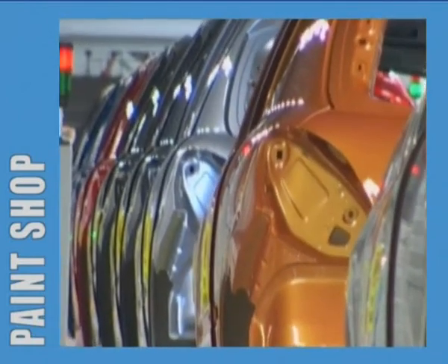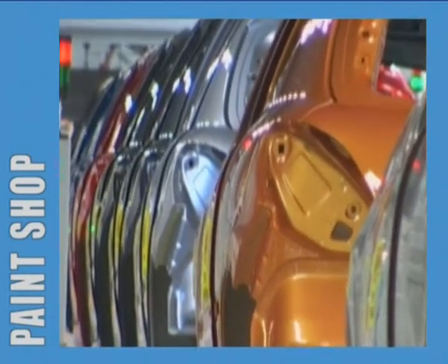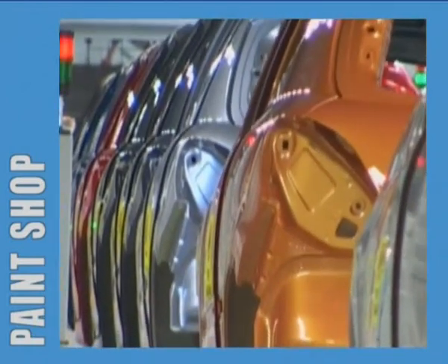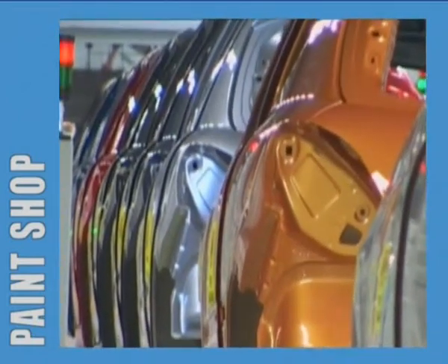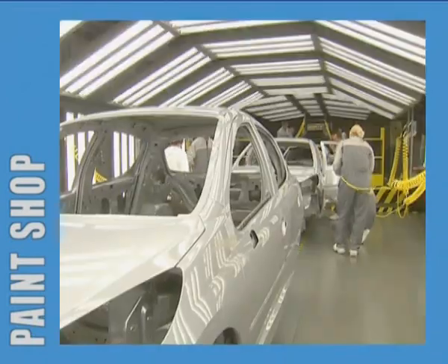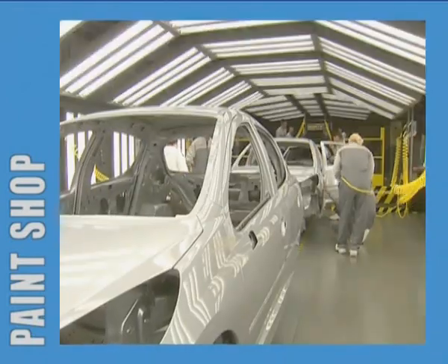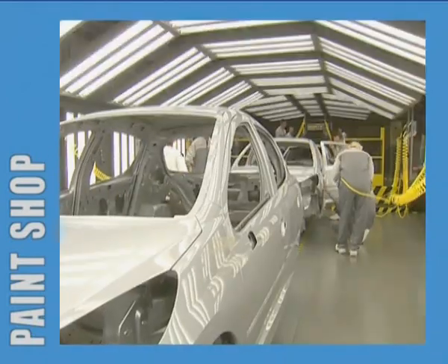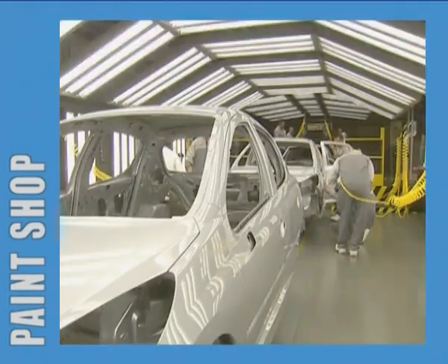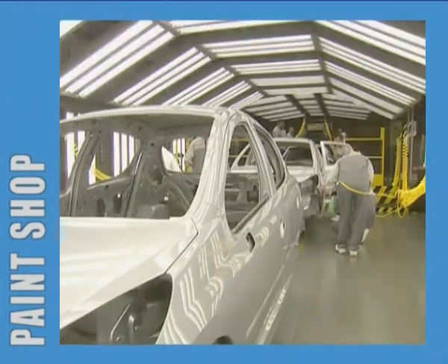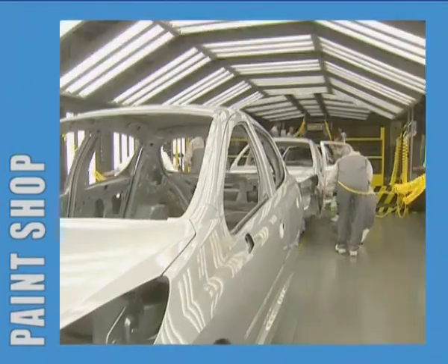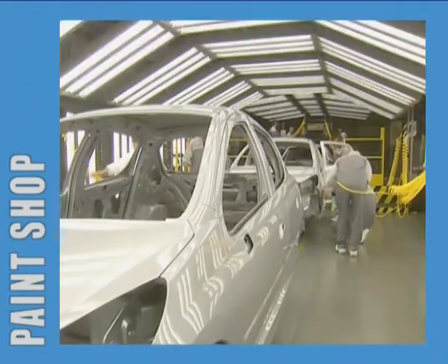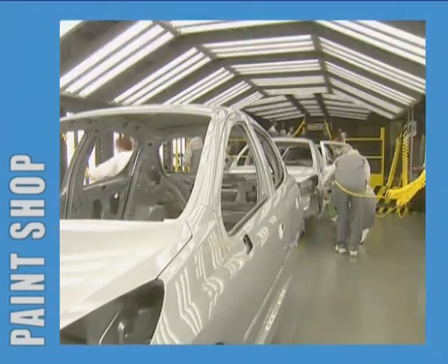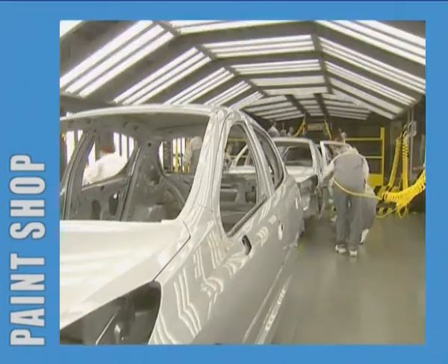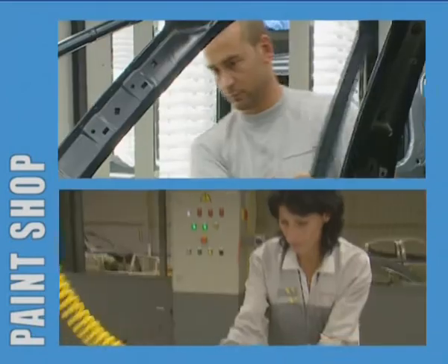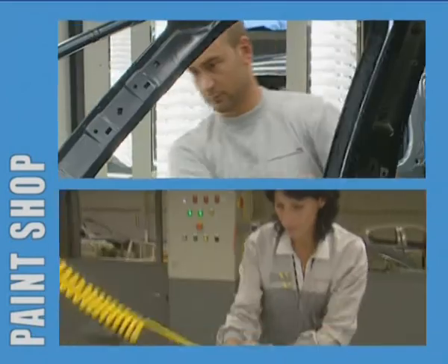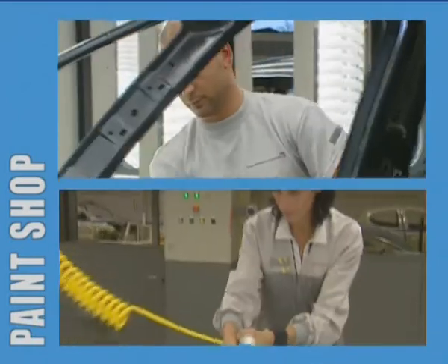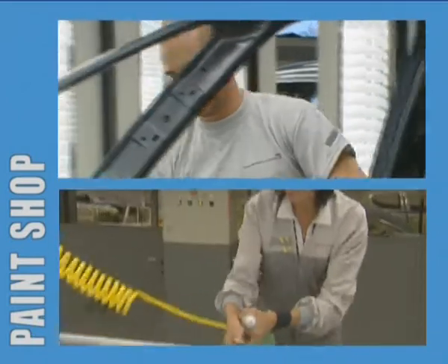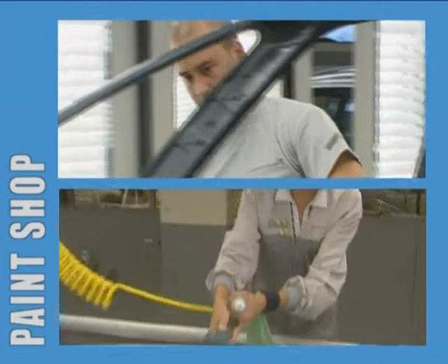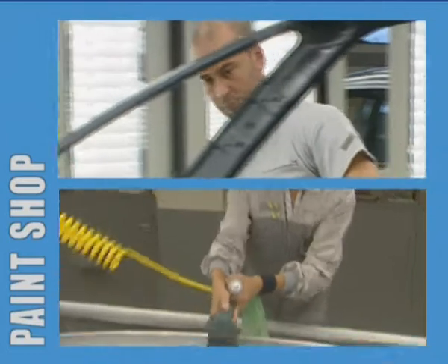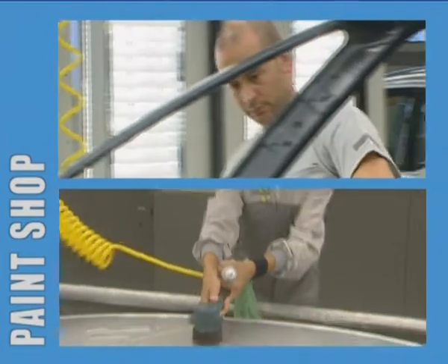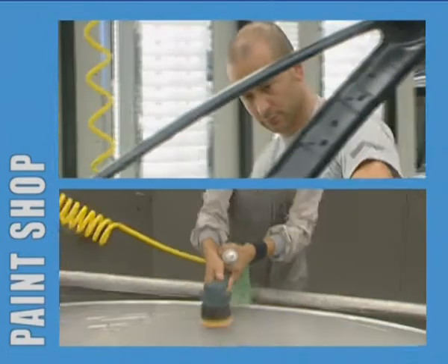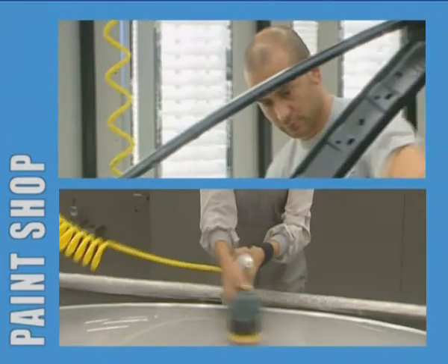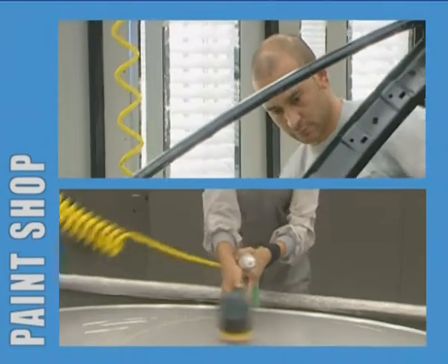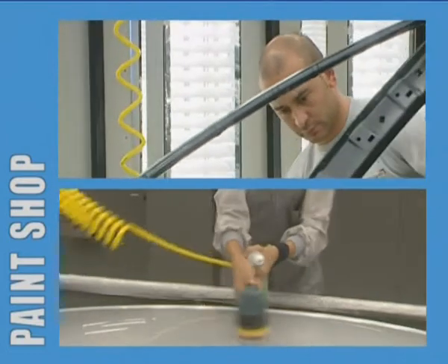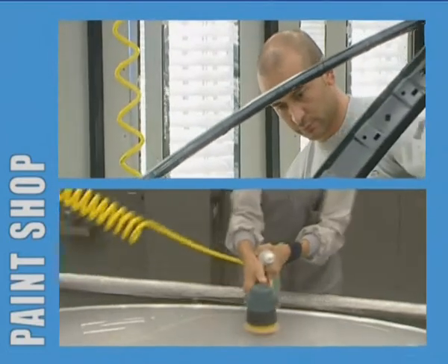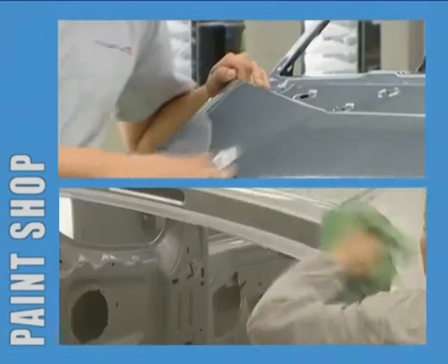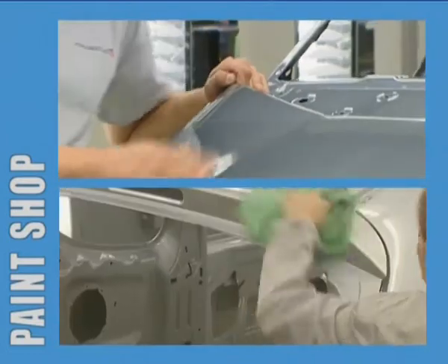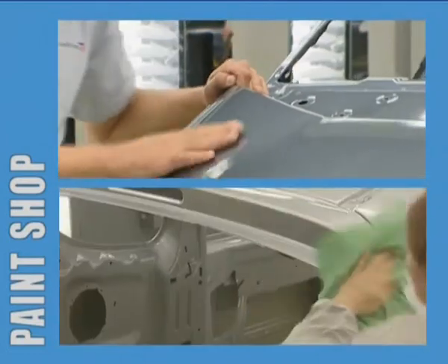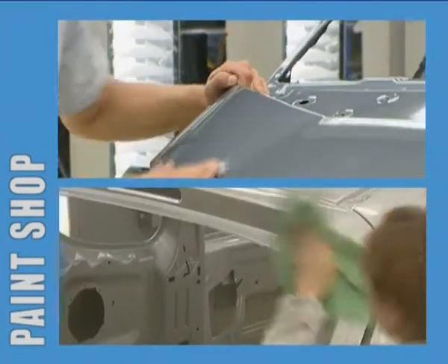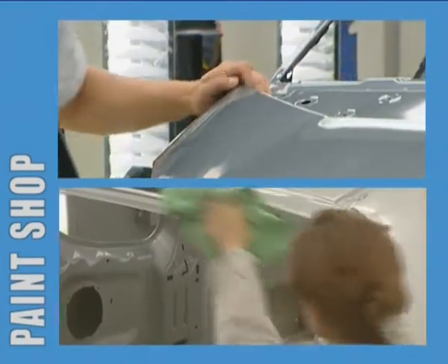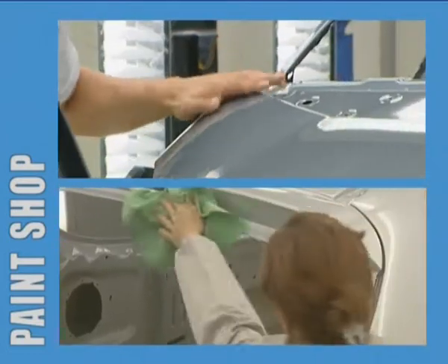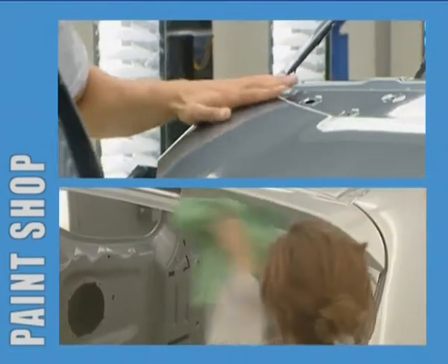At the end of the line, the vehicles are inspected one last time to make sure paint quality measures up to specifications.